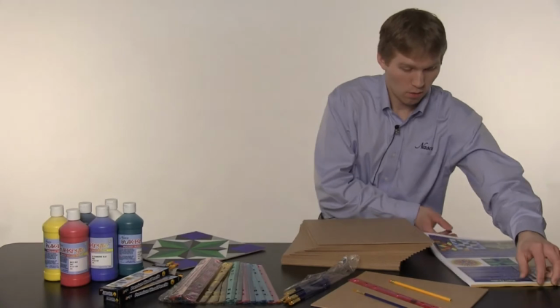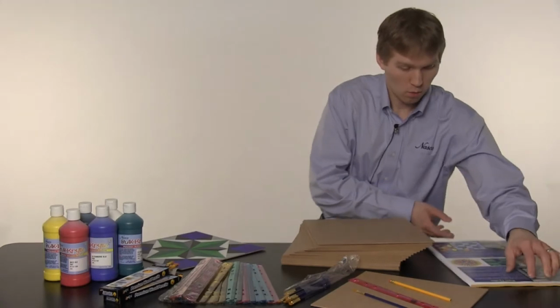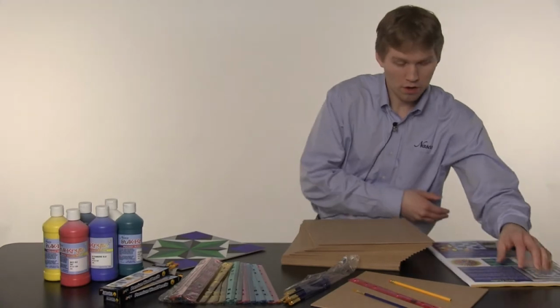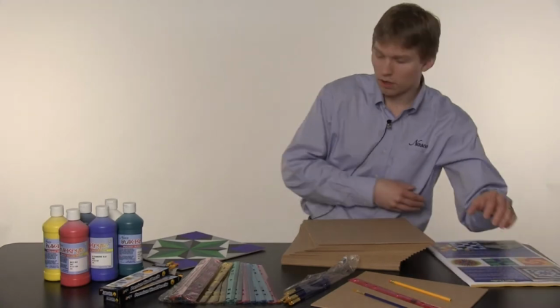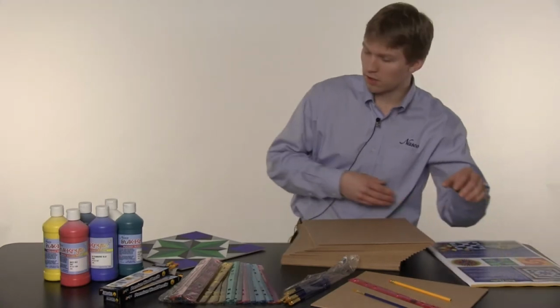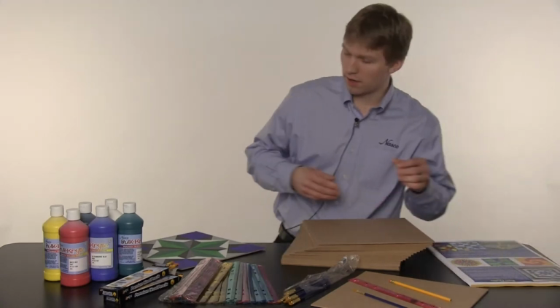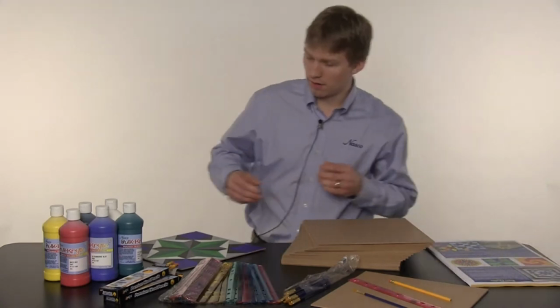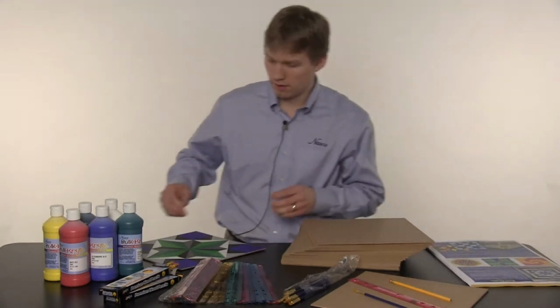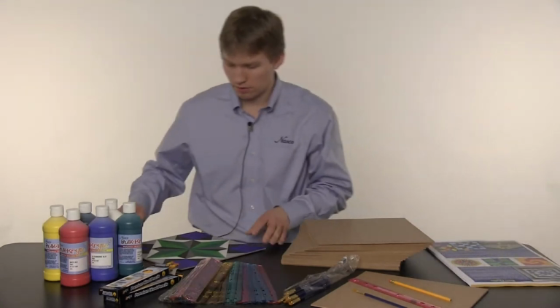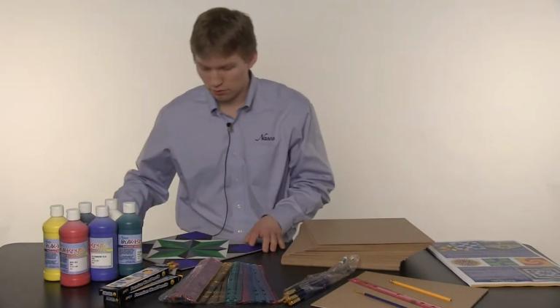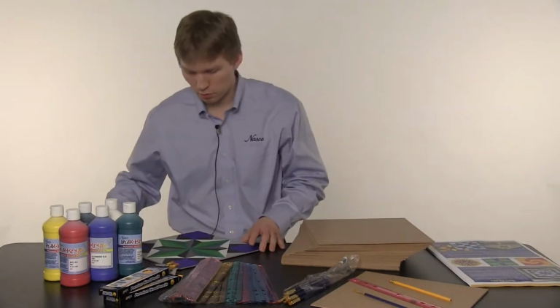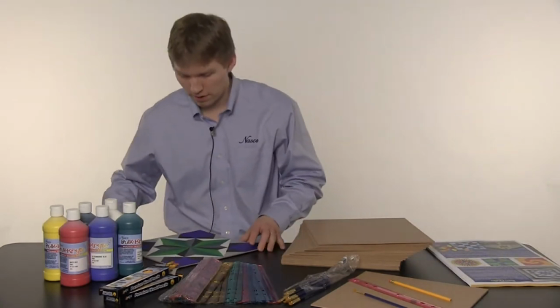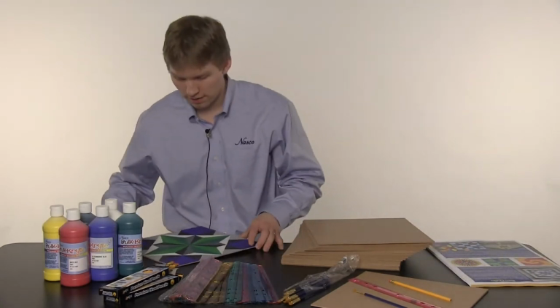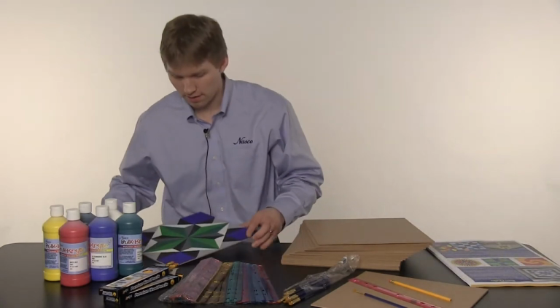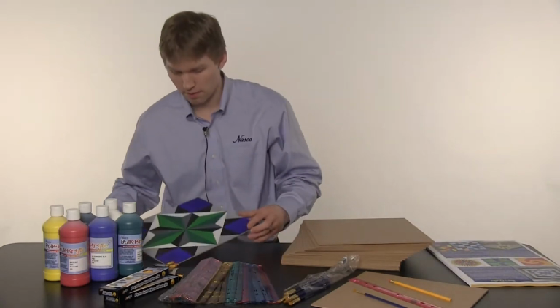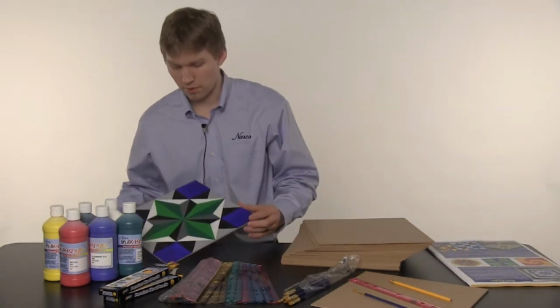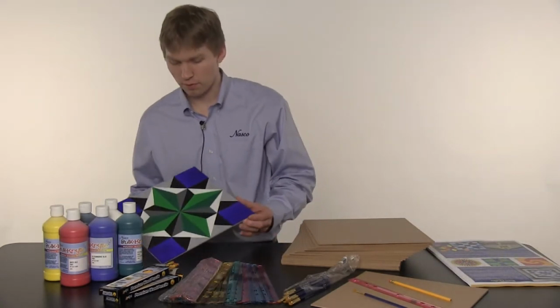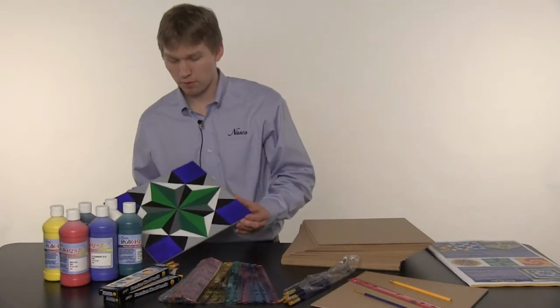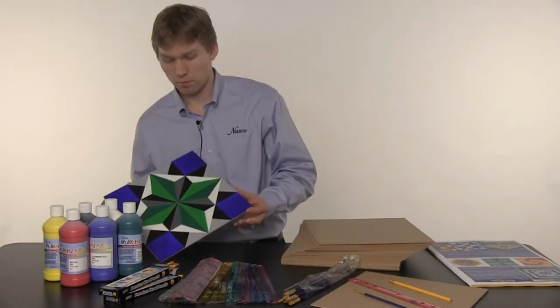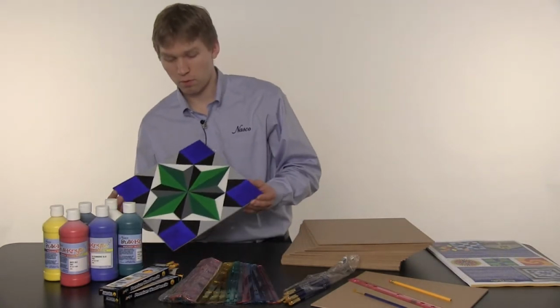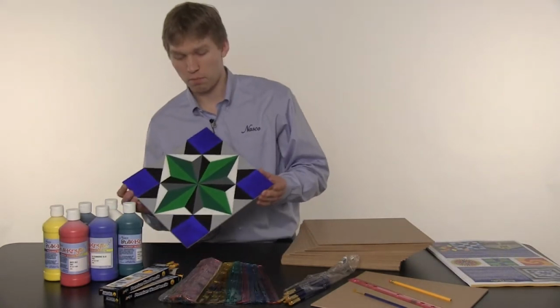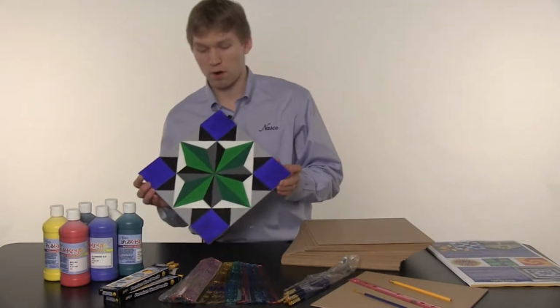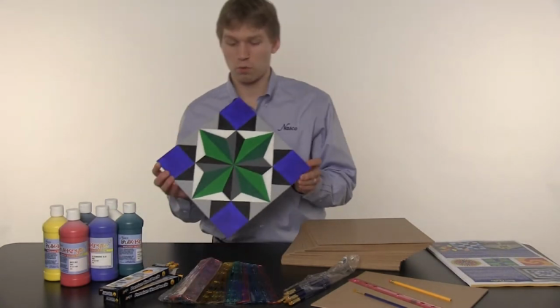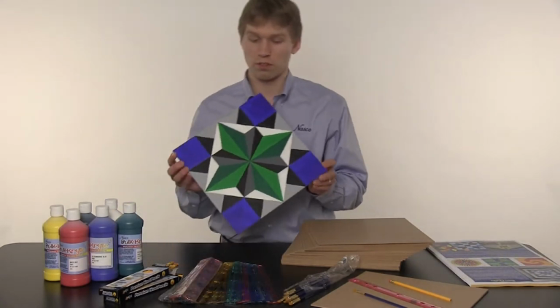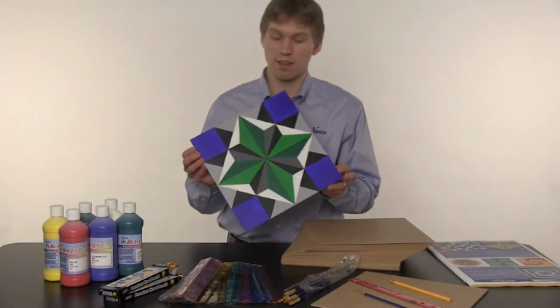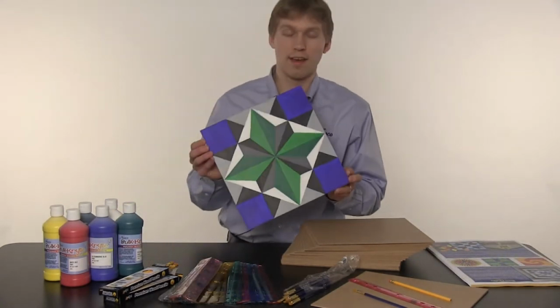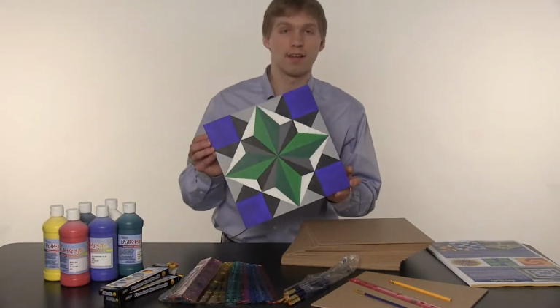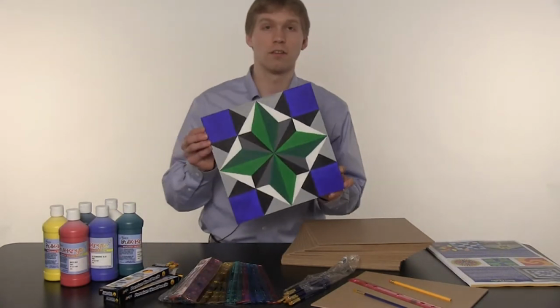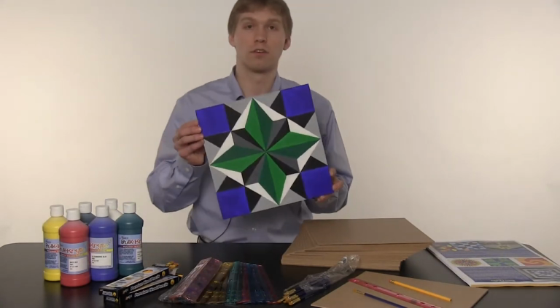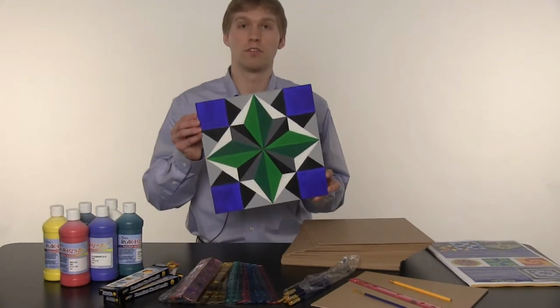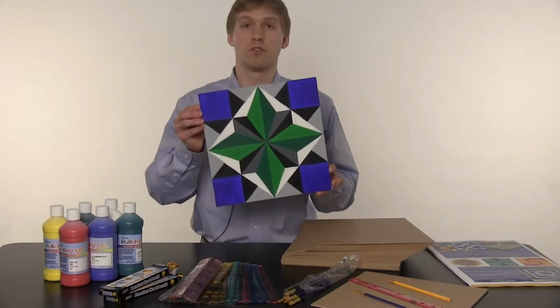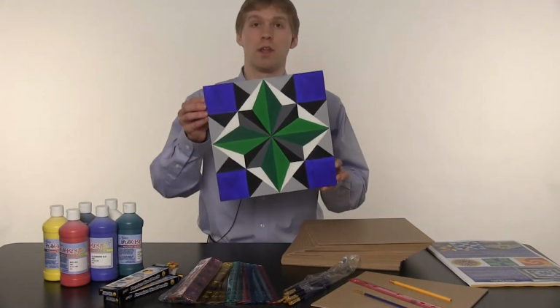When they're all done, students will make their beautiful barn quilts that they can use to display.